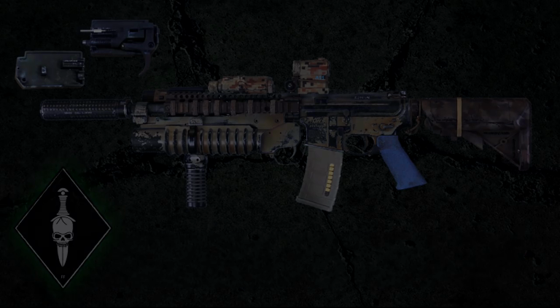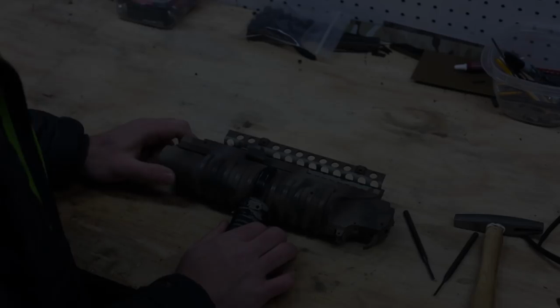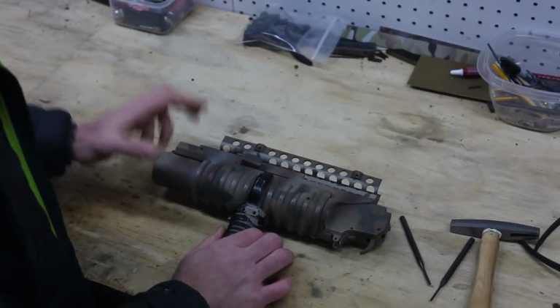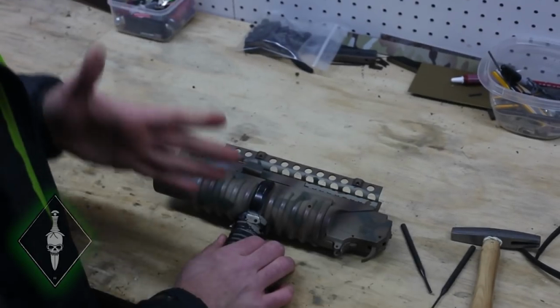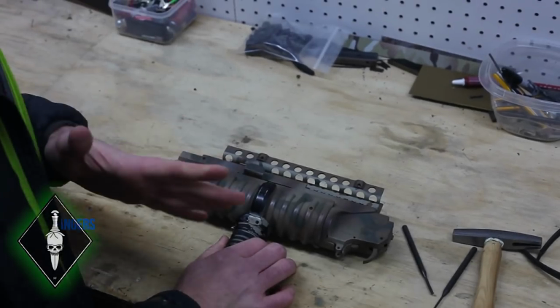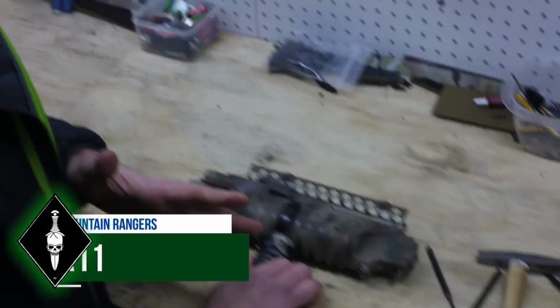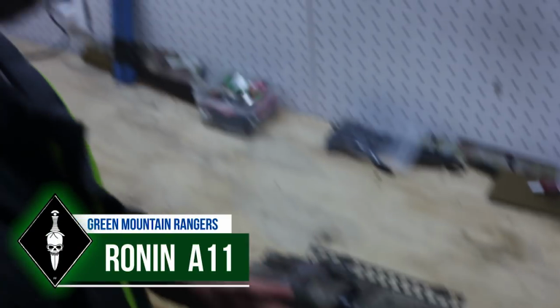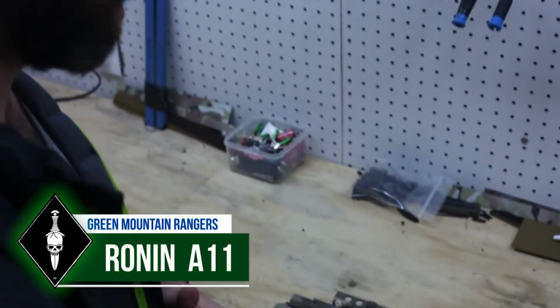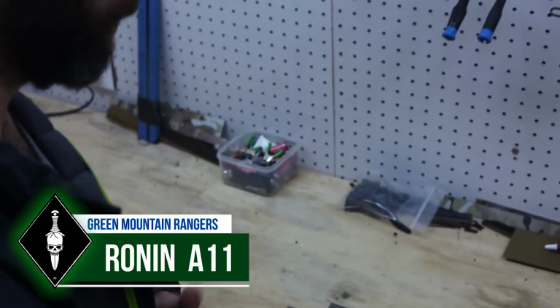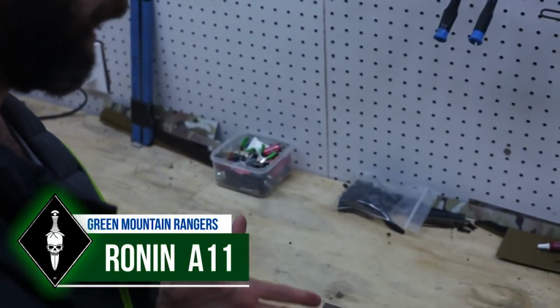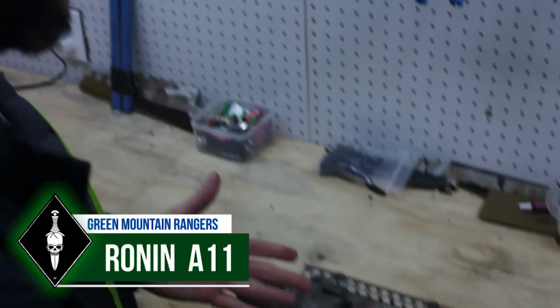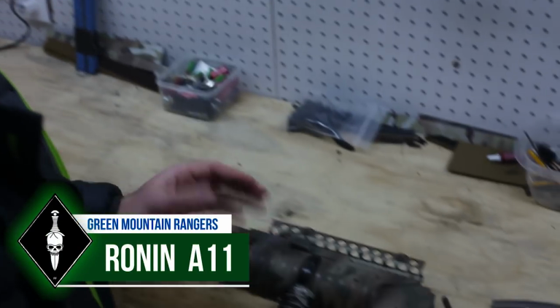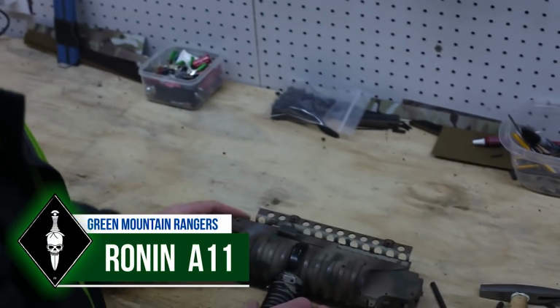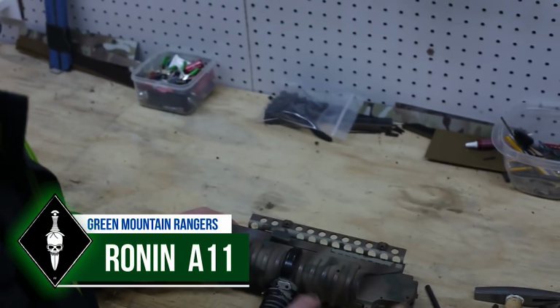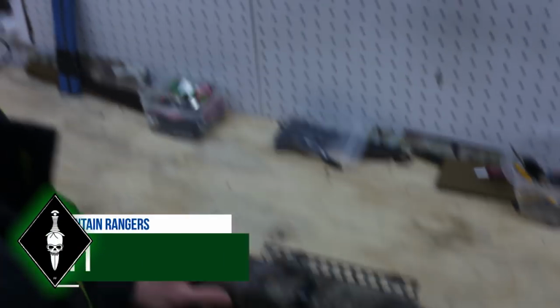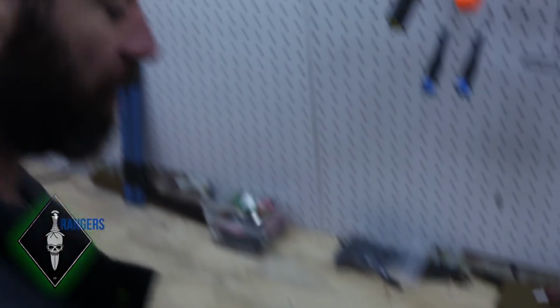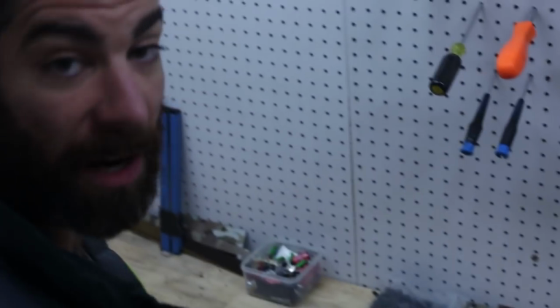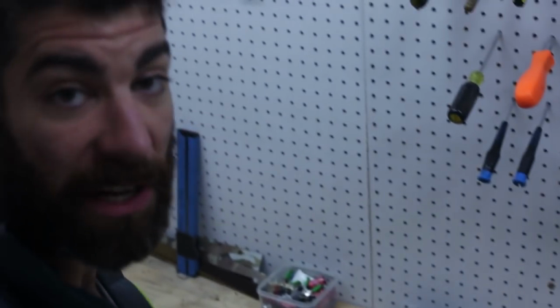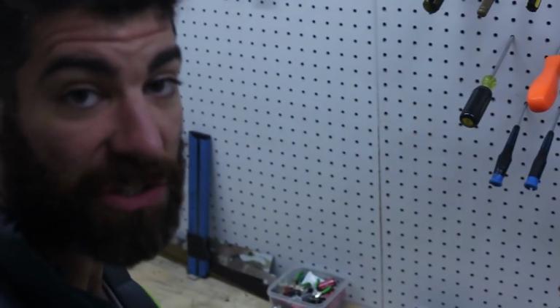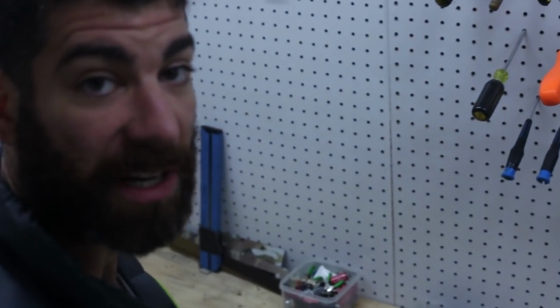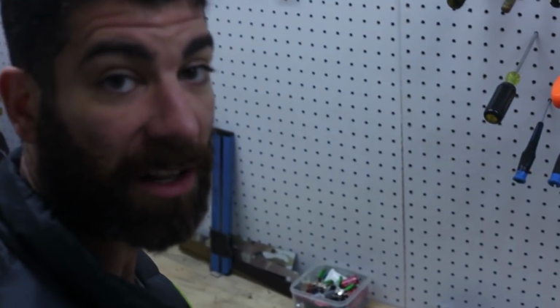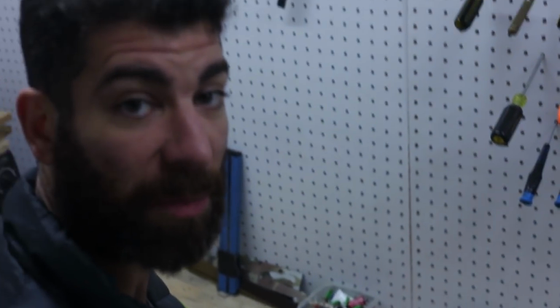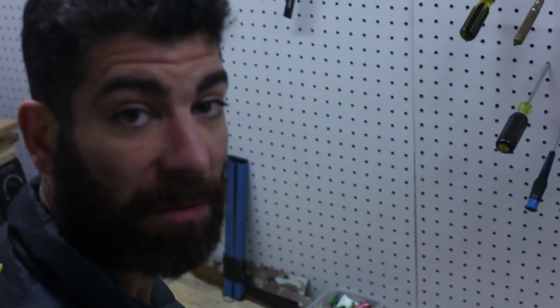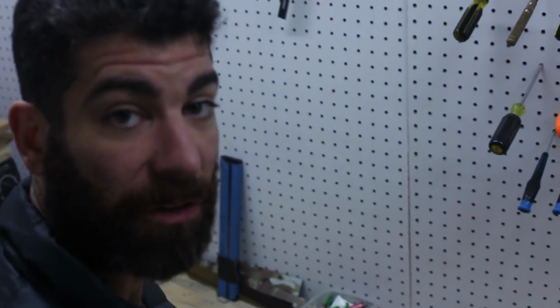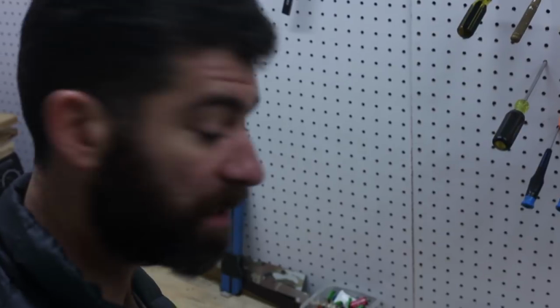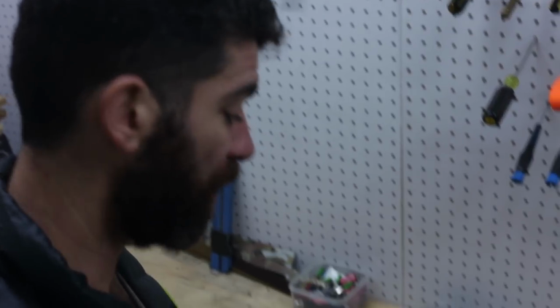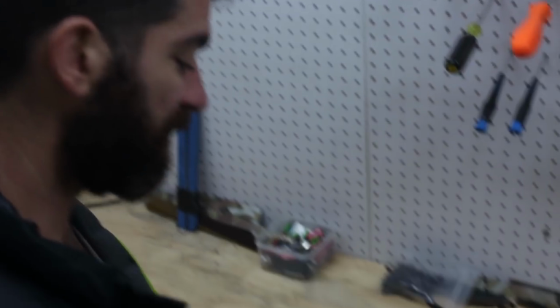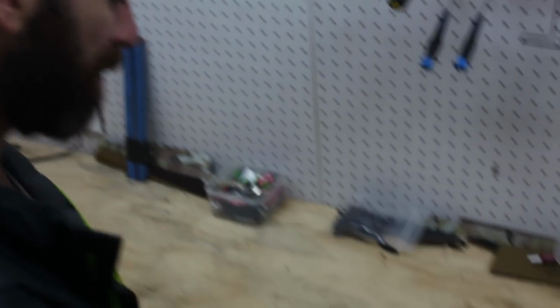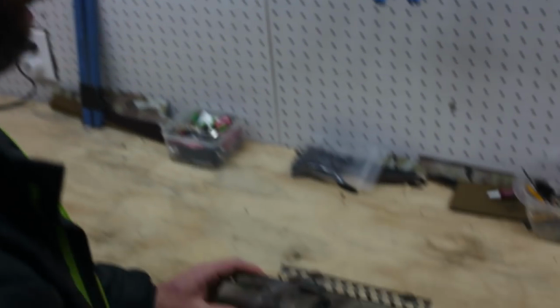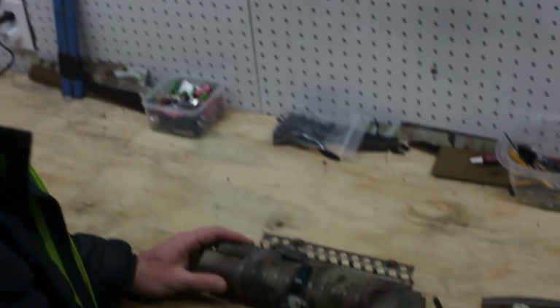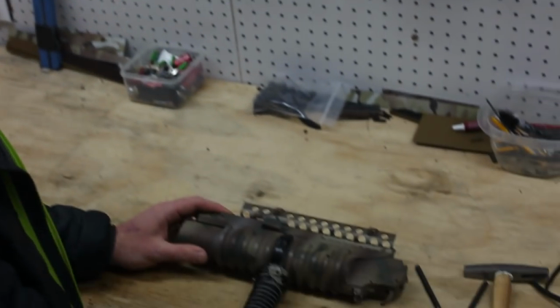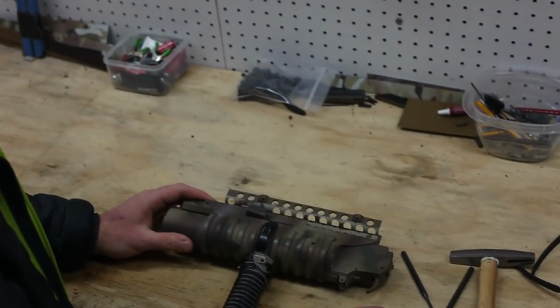I'm gonna do just a quick demonstration on how you can do the trigger modification so you get a little bit increased plunger depth on your valve.